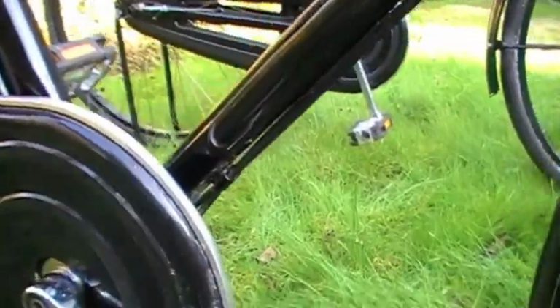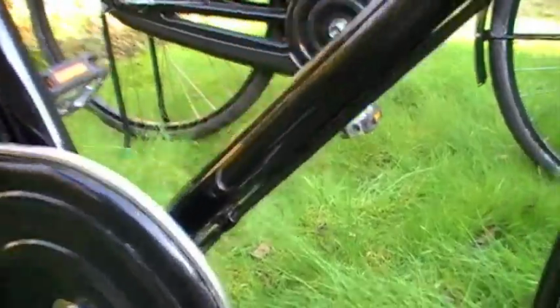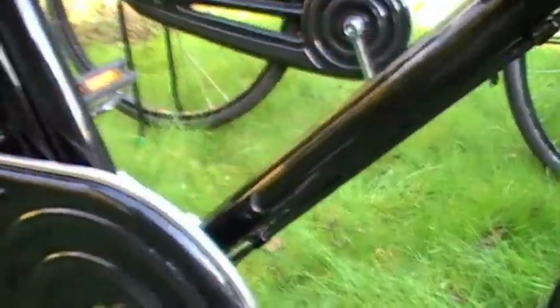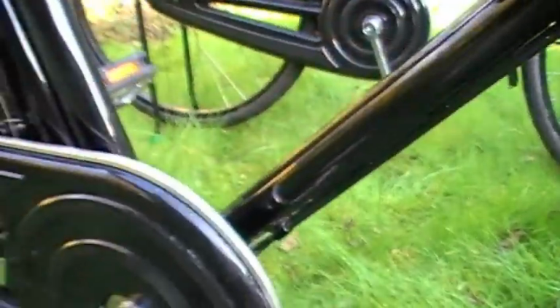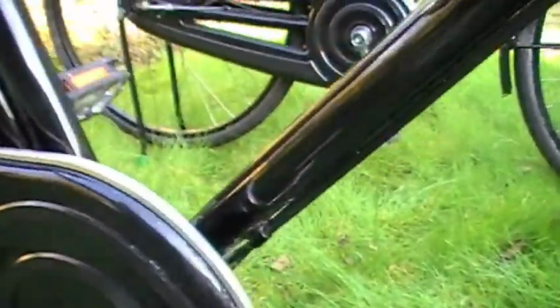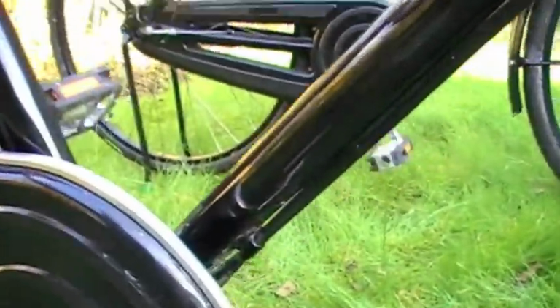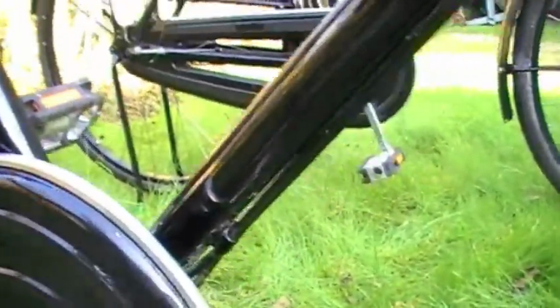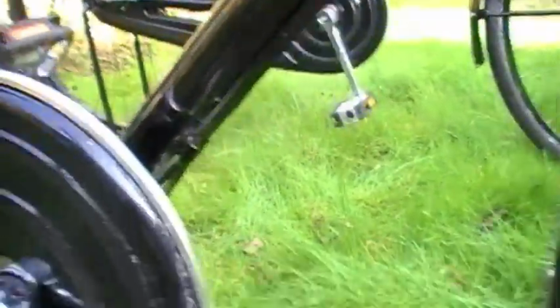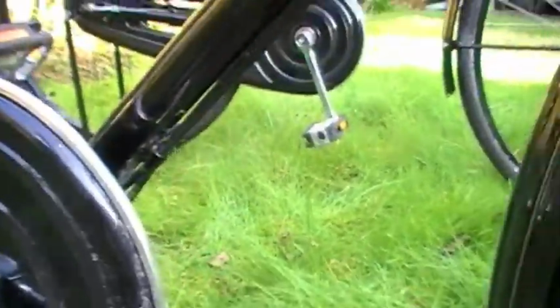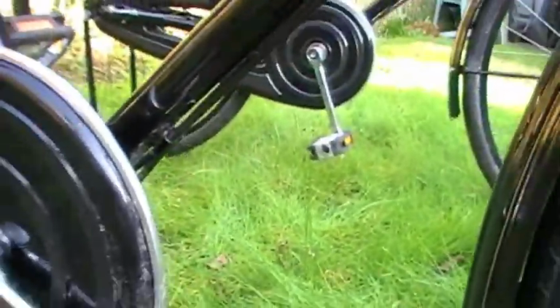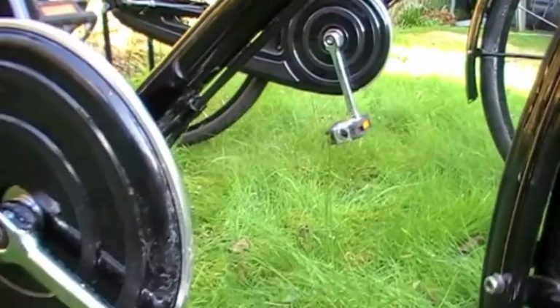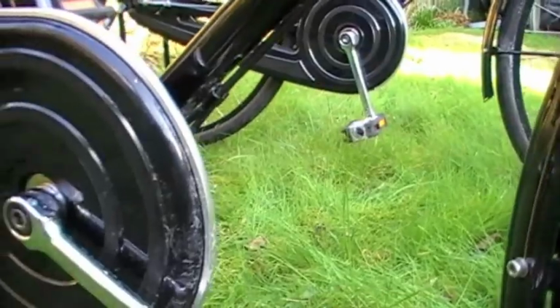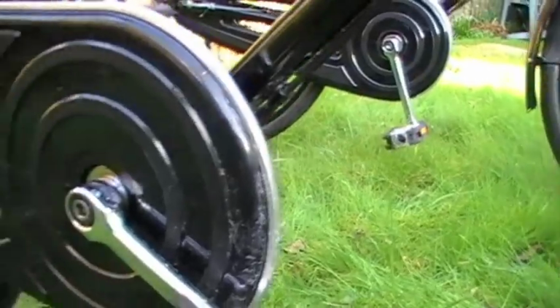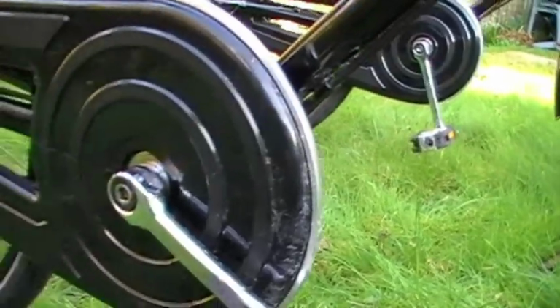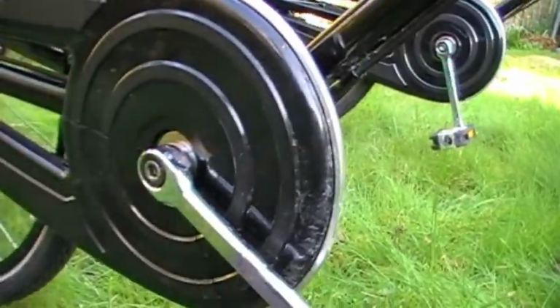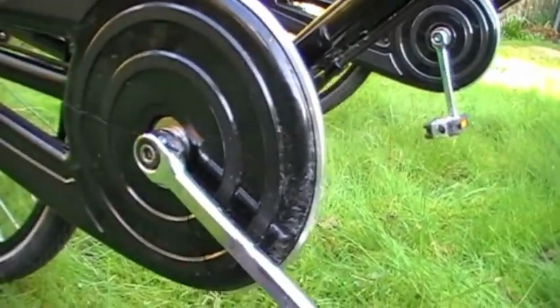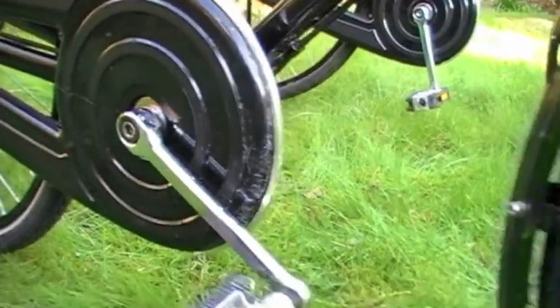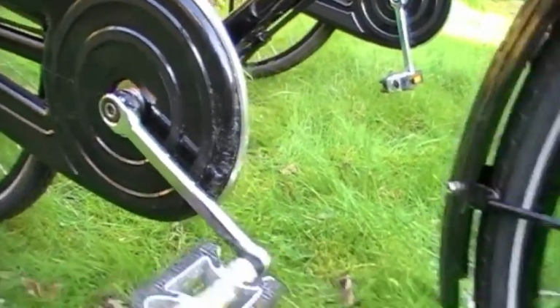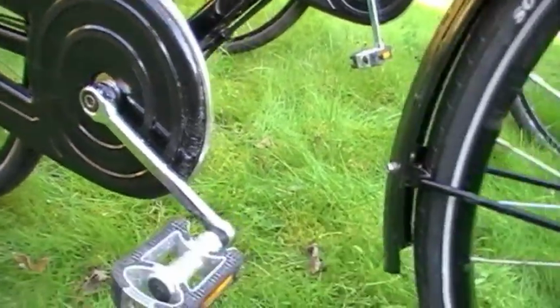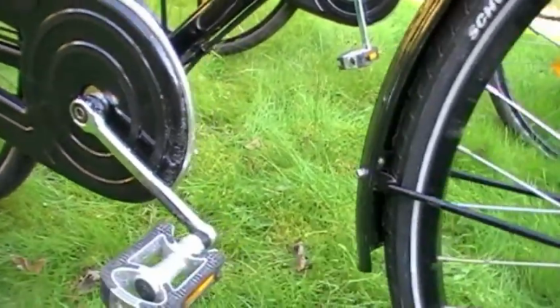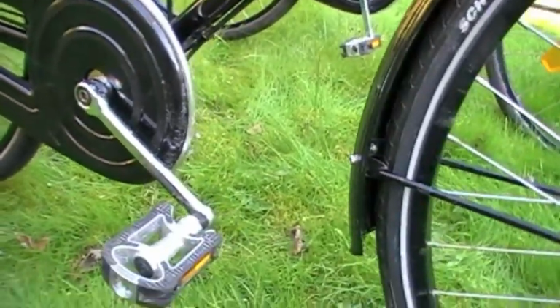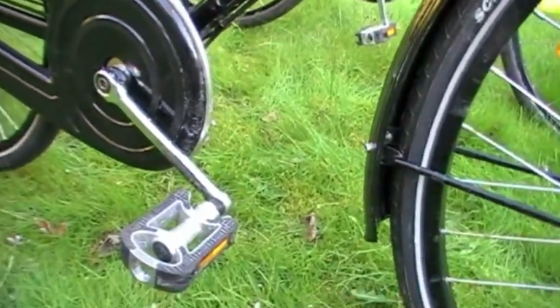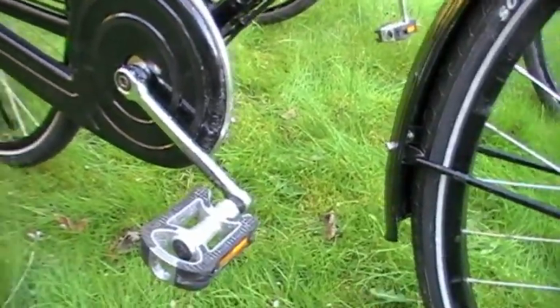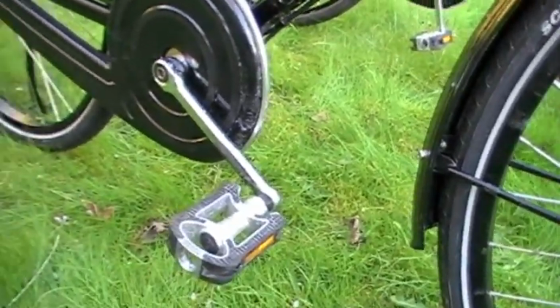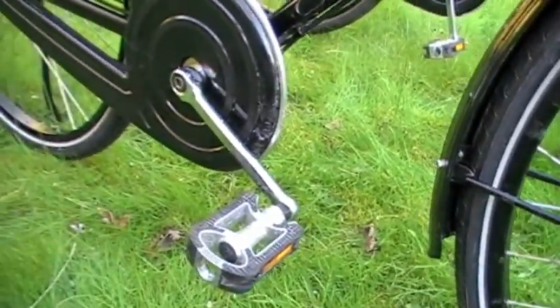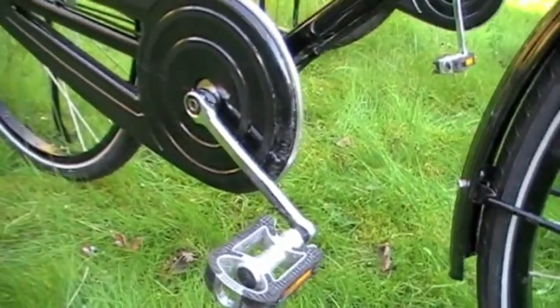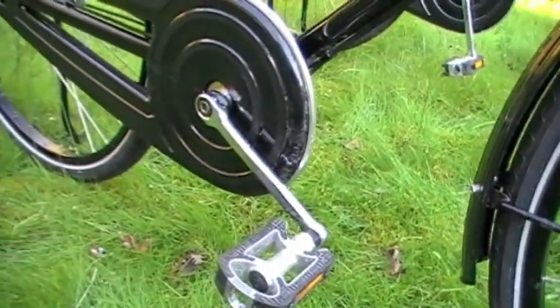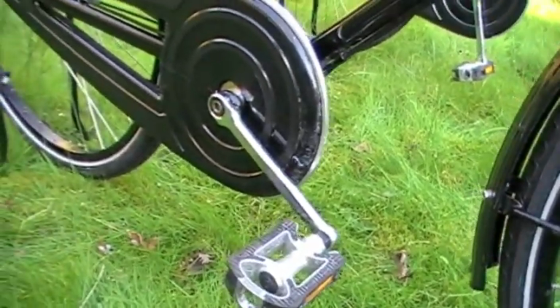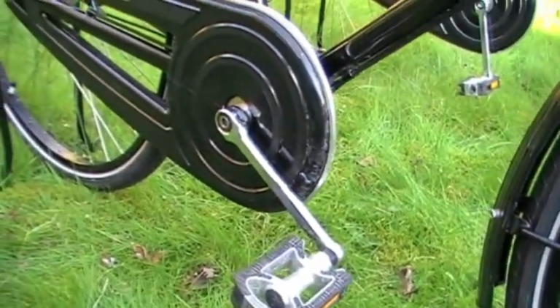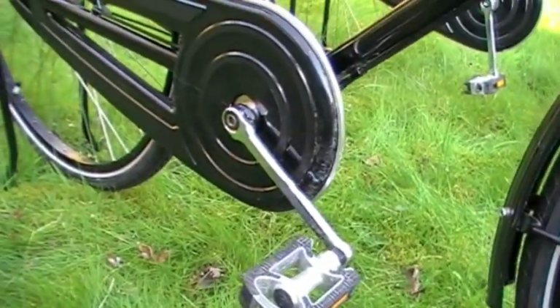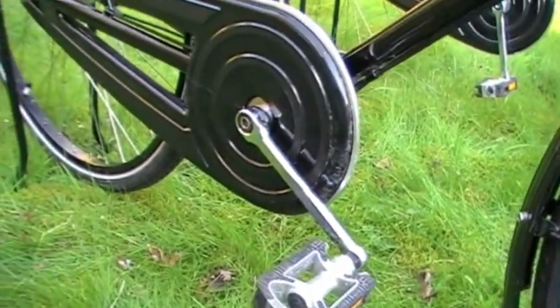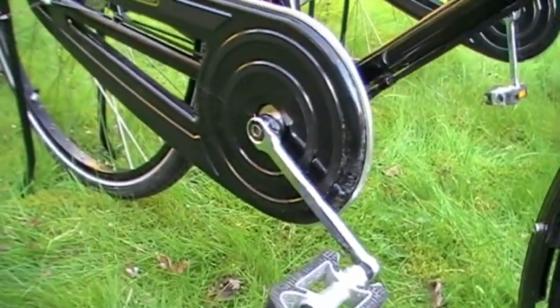You'll notice that both bikes have enclosed chains — there are plastic chain guards.